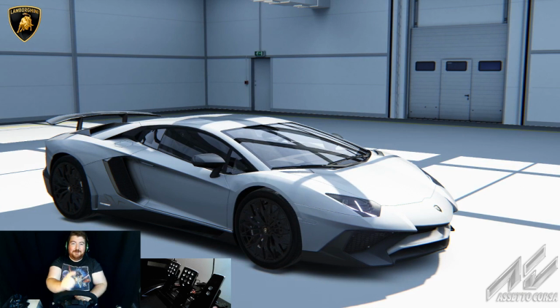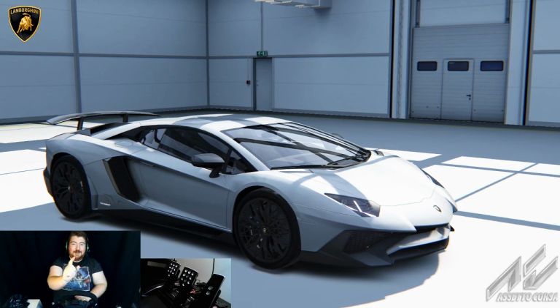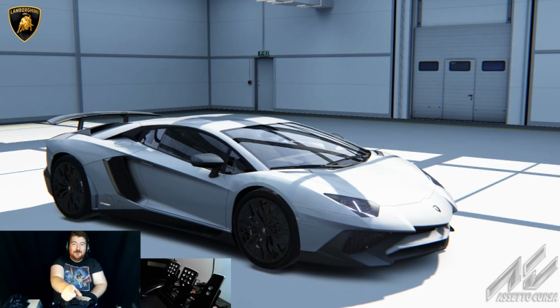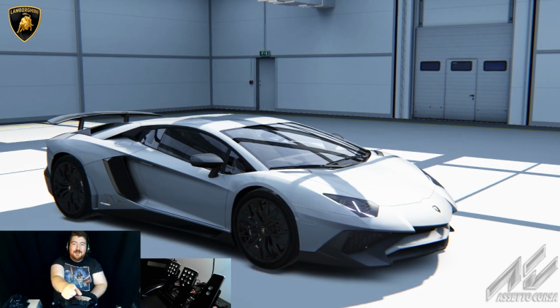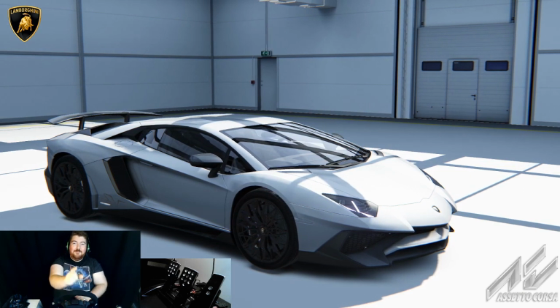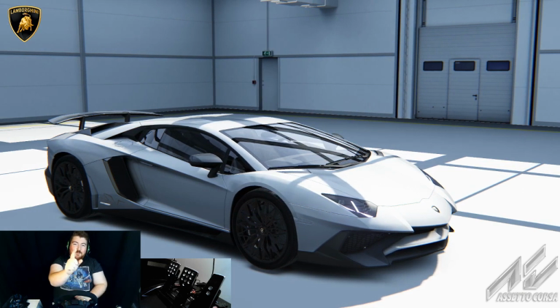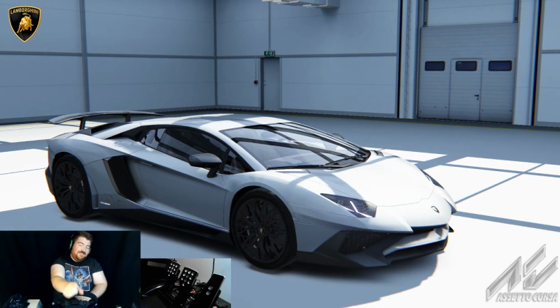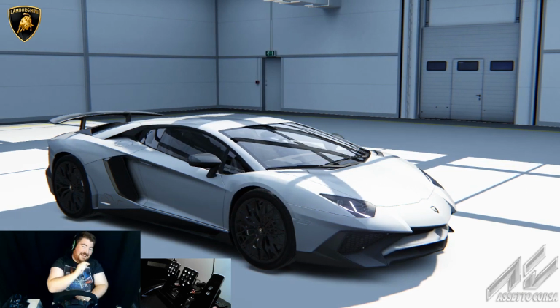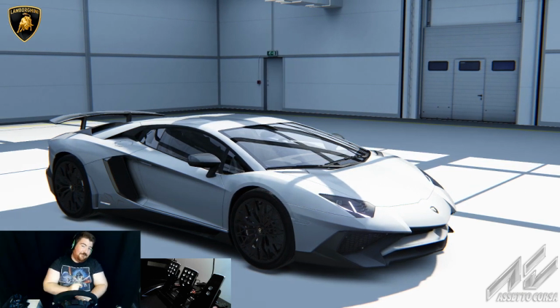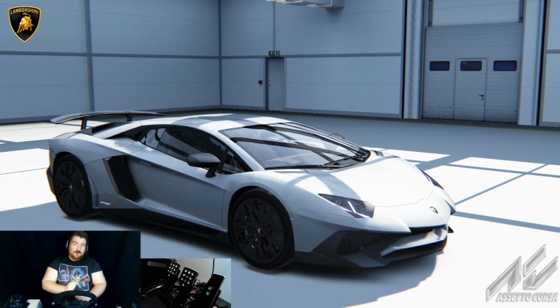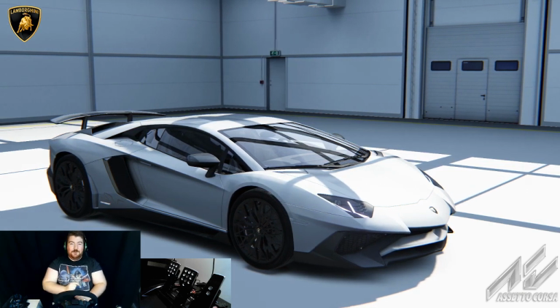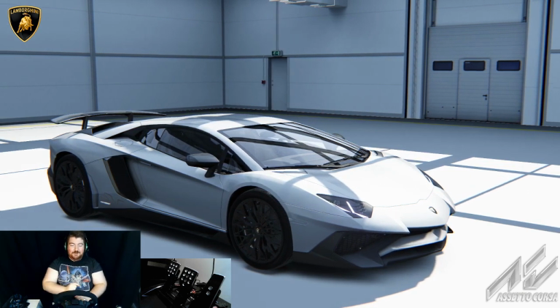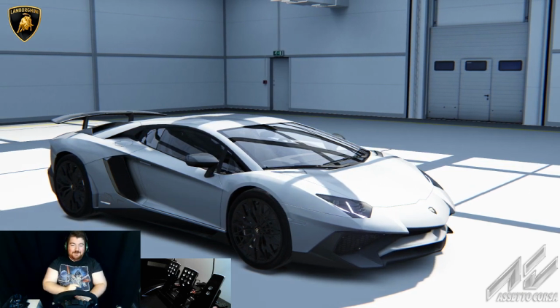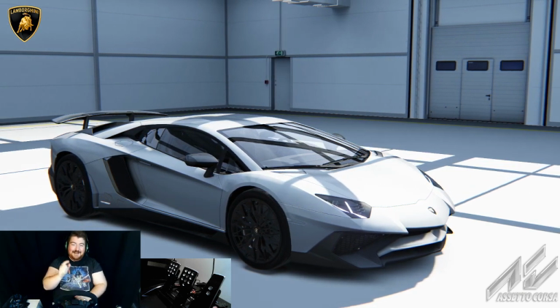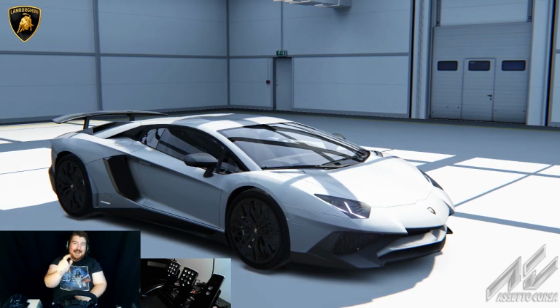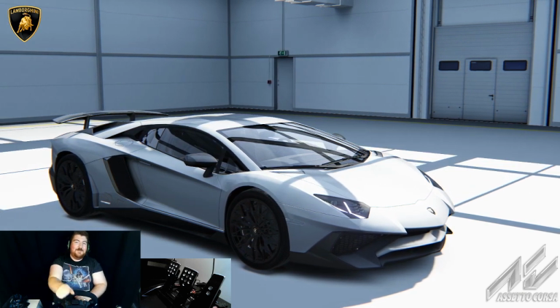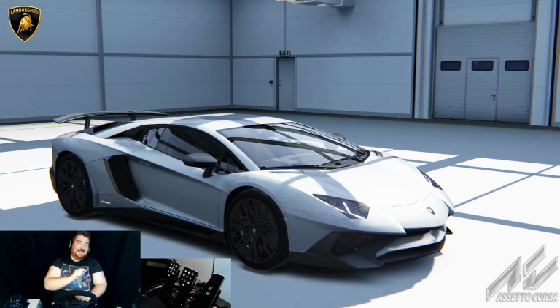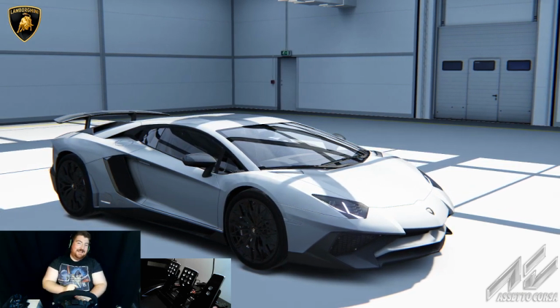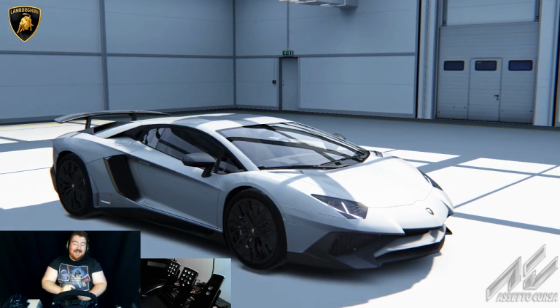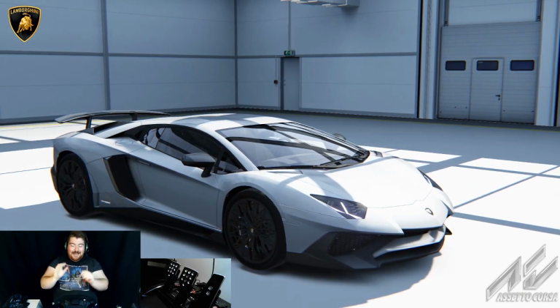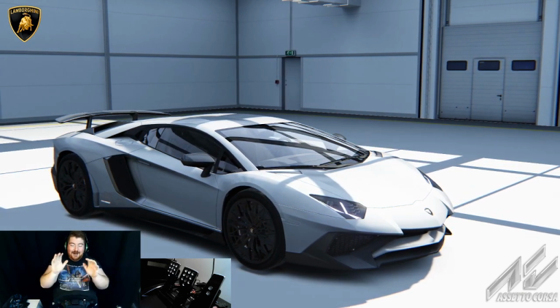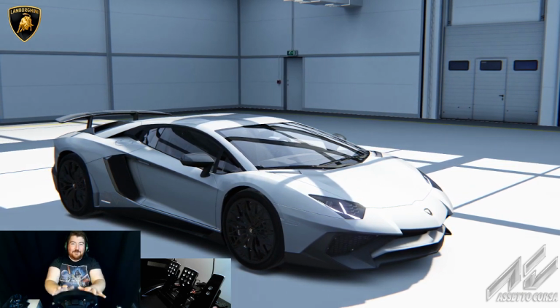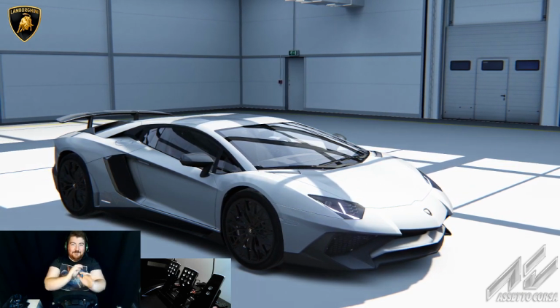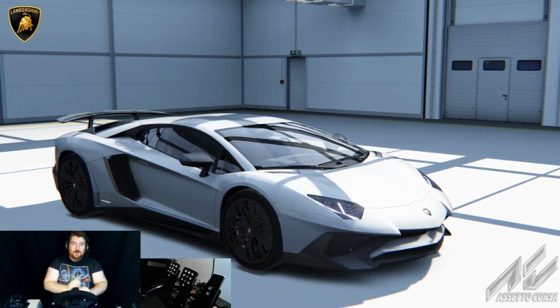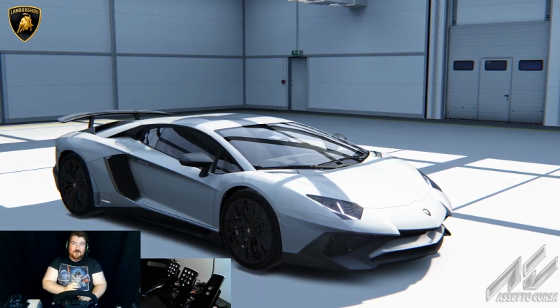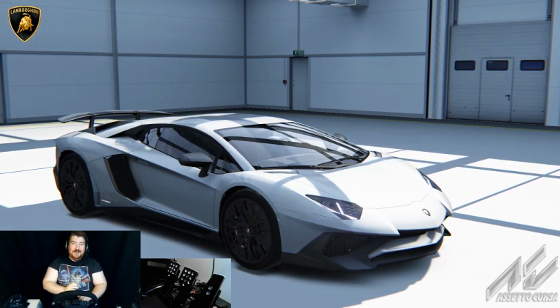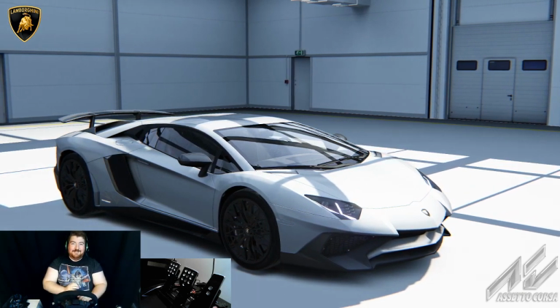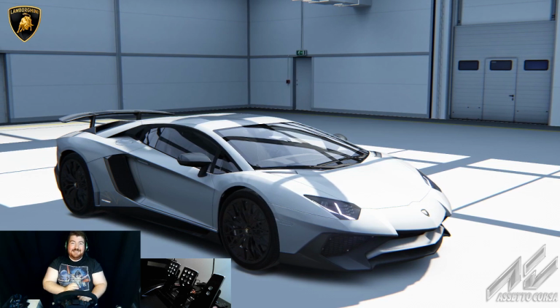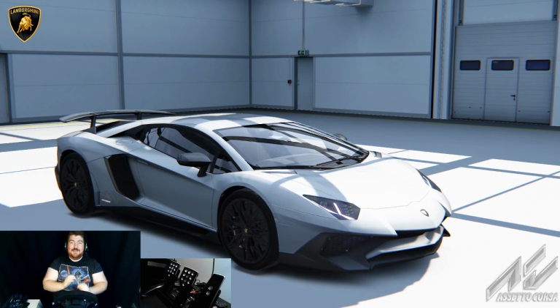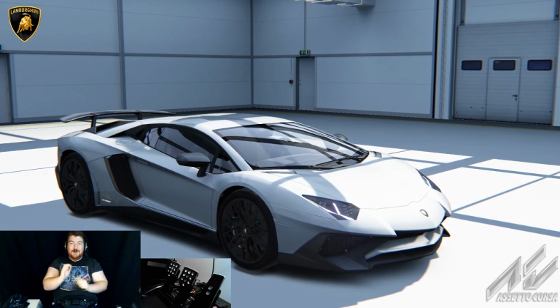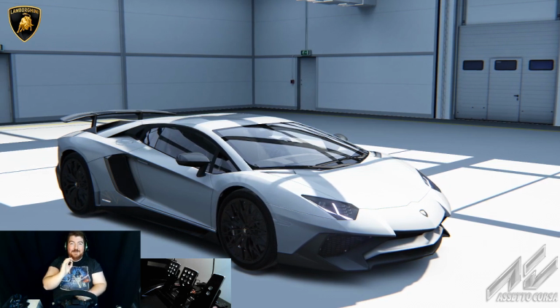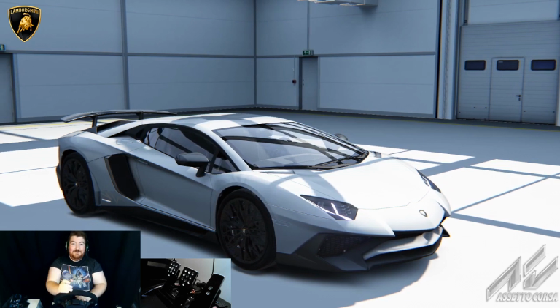I'm going to go bridge to gantry on the Nordschleife in a Lamborghini at 100% force feedback and see if I make it round.